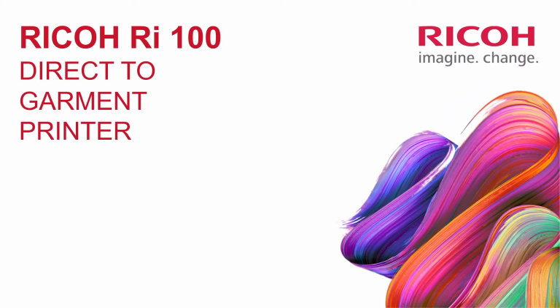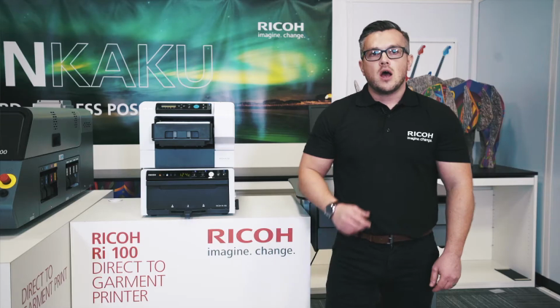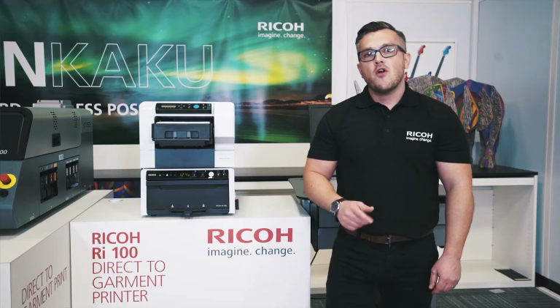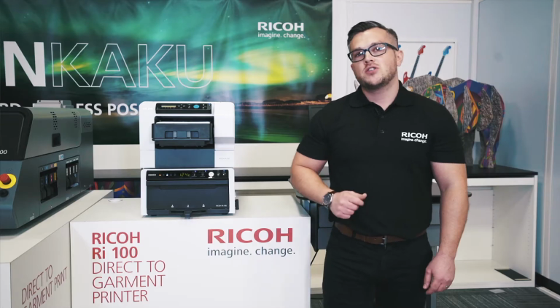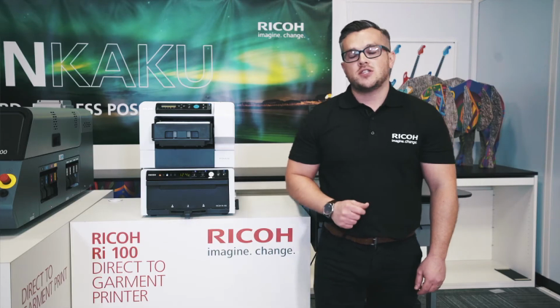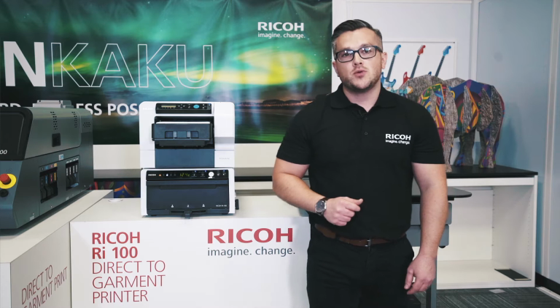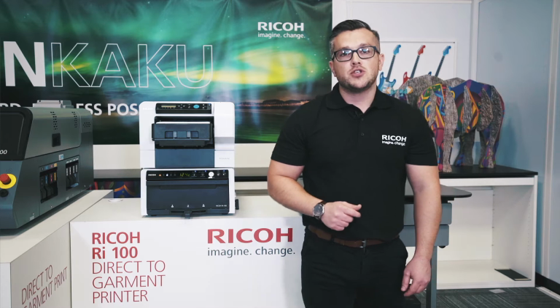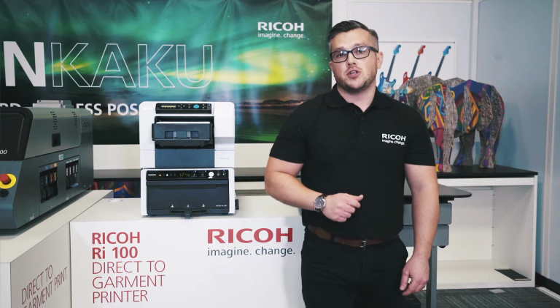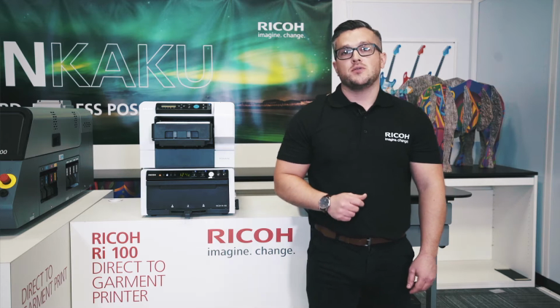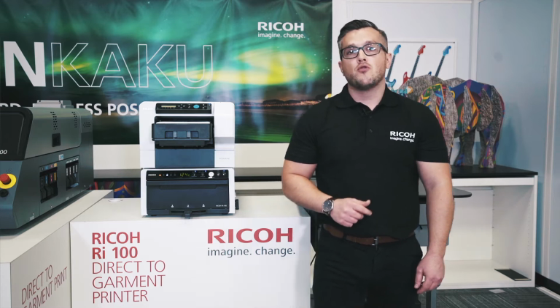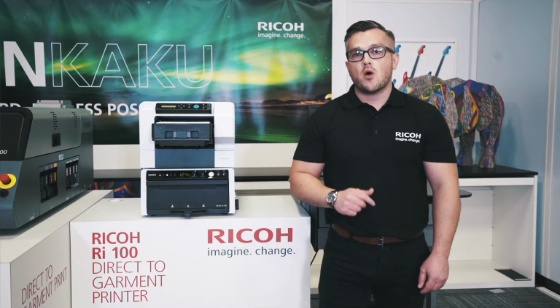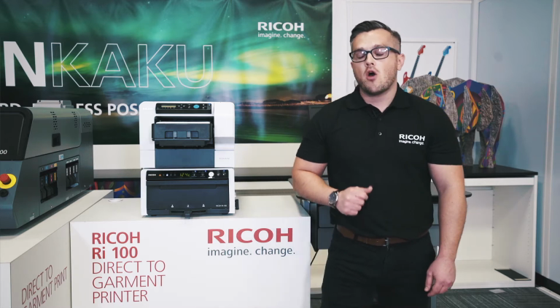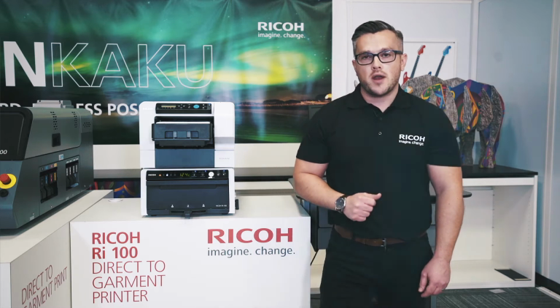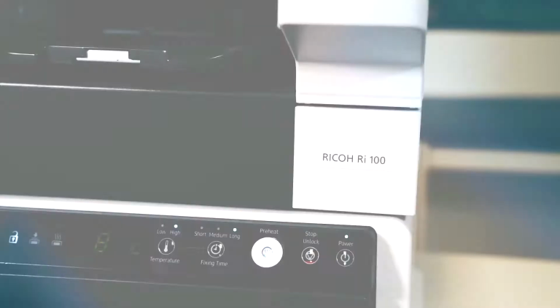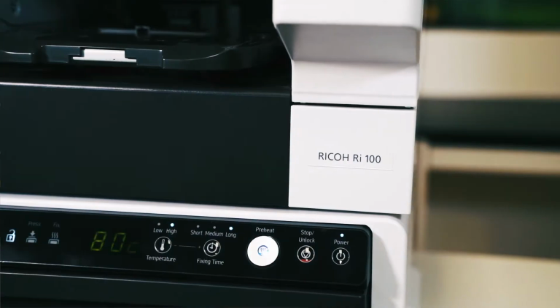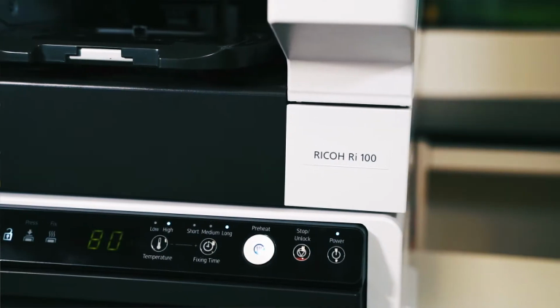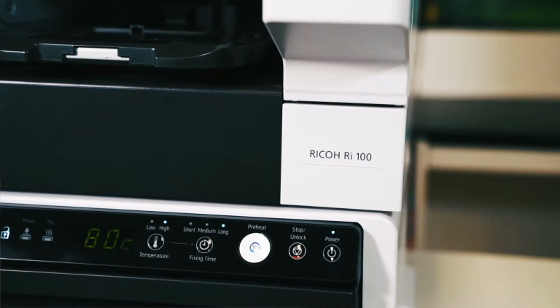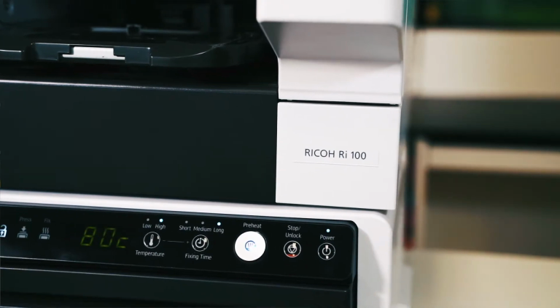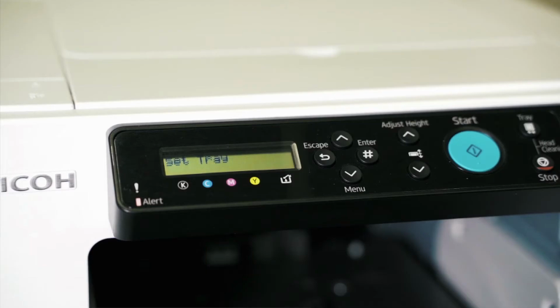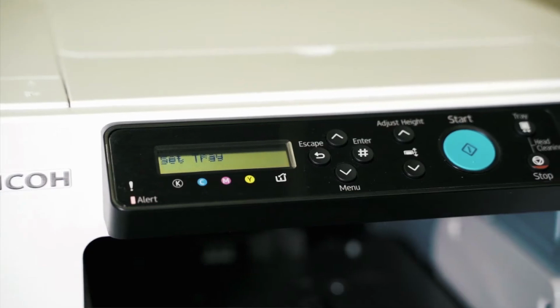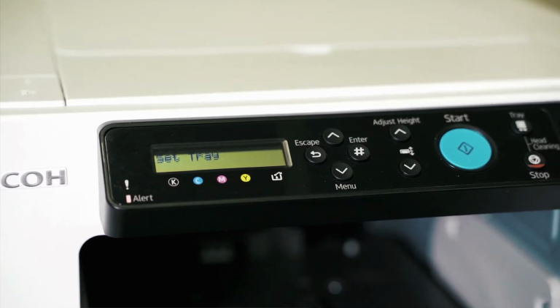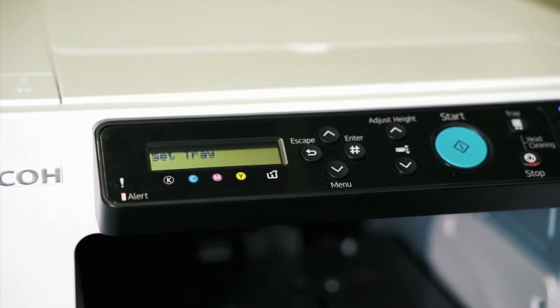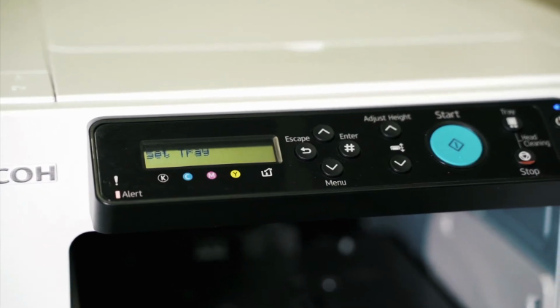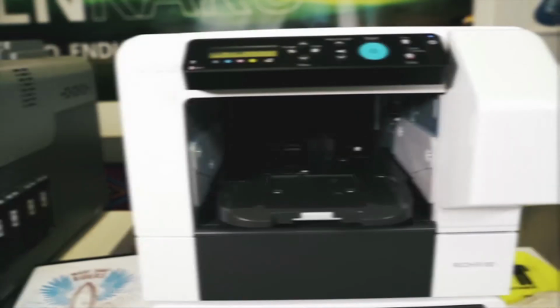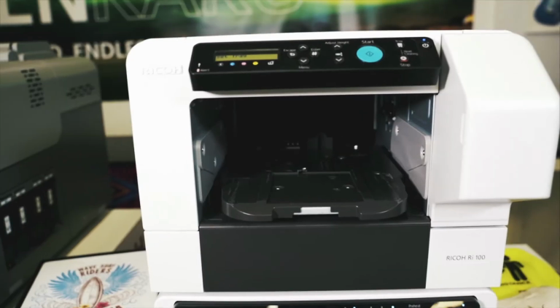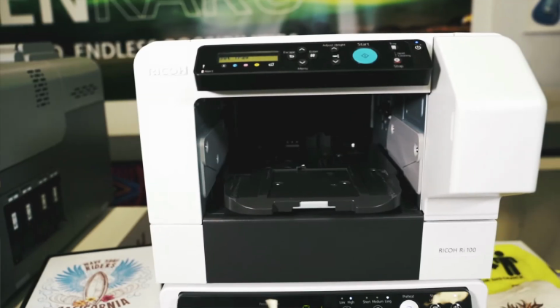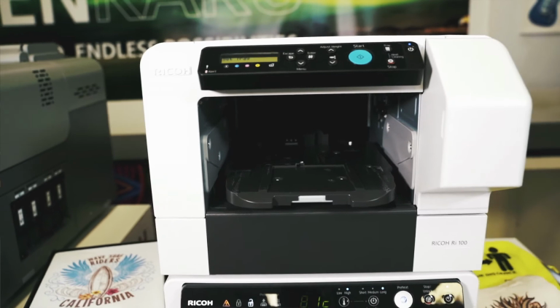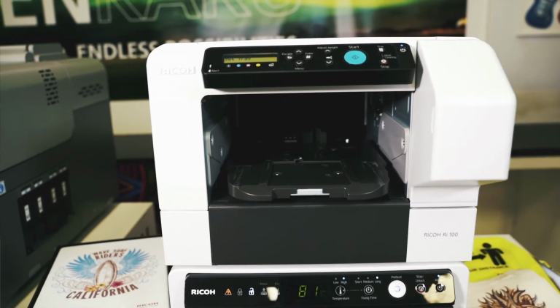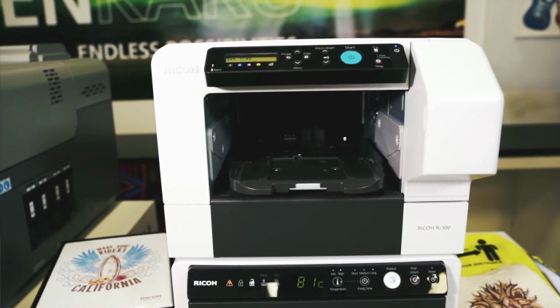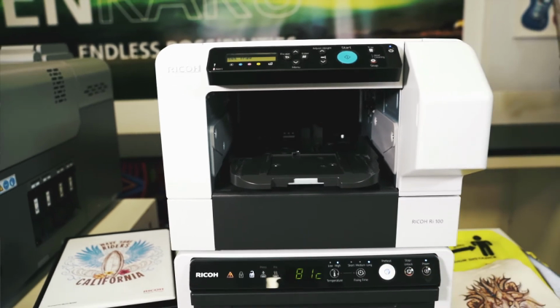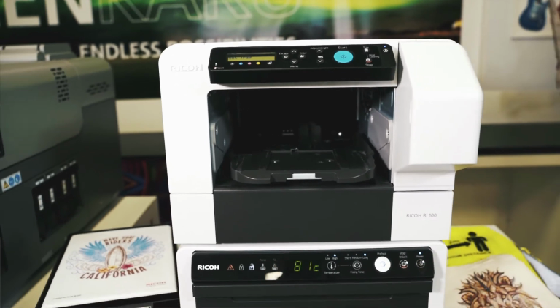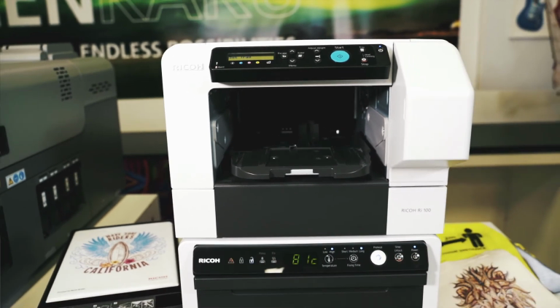I'm very excited to introduce to you the Ricoh RI100 direct-to-garment printer, the first true all-in-one DTG printer on the market.